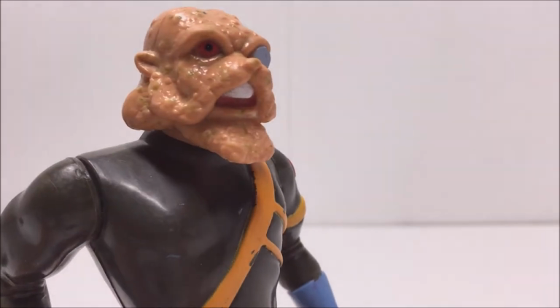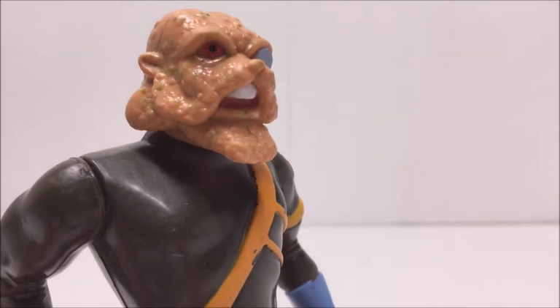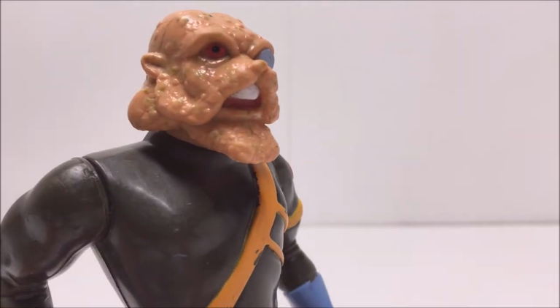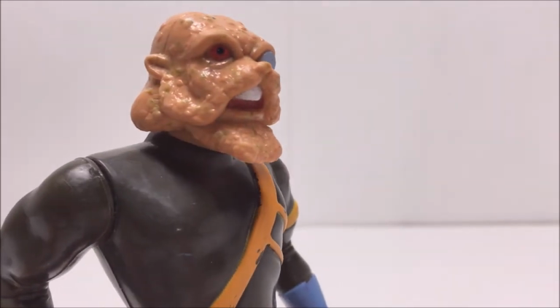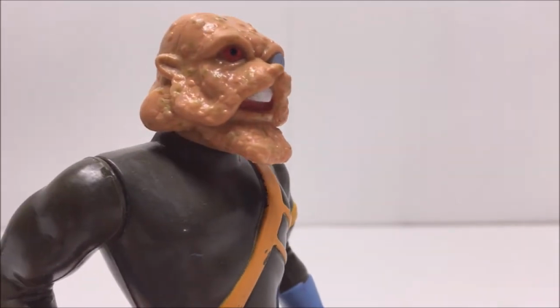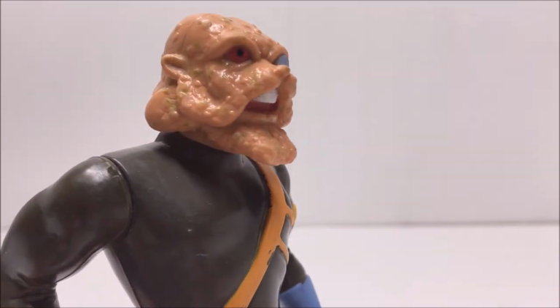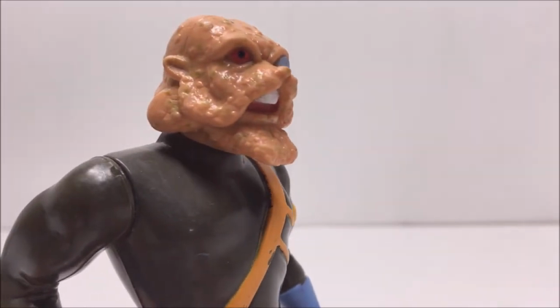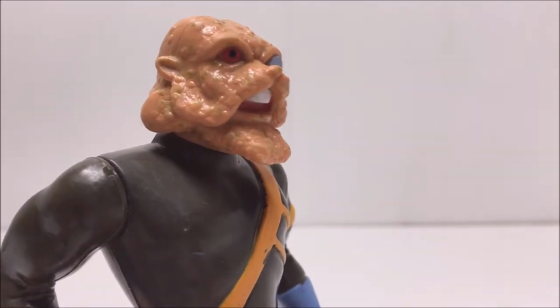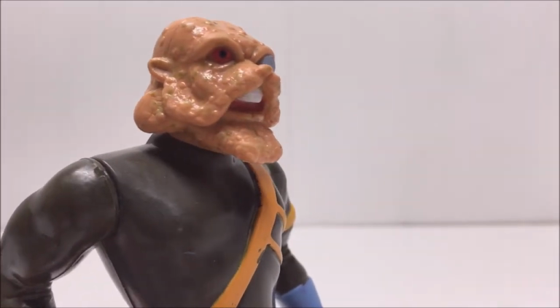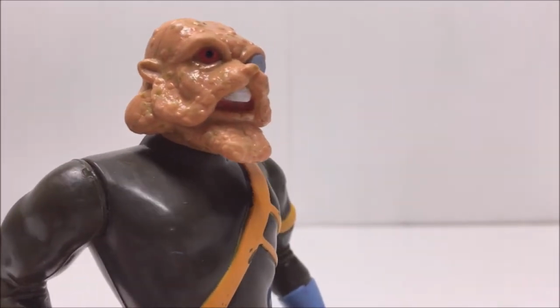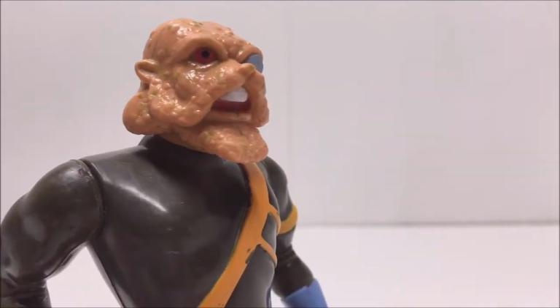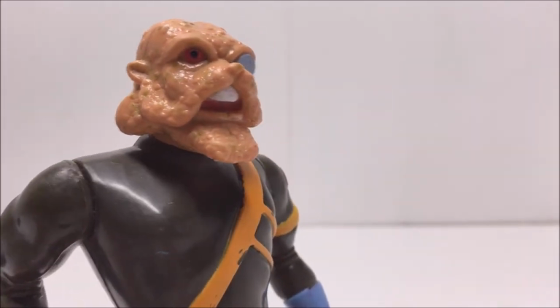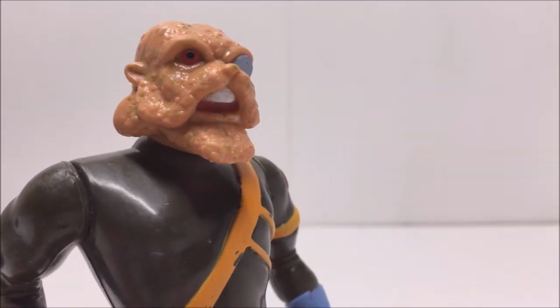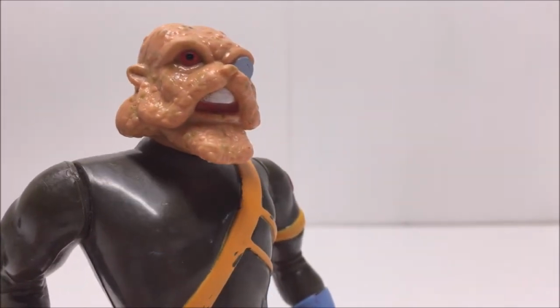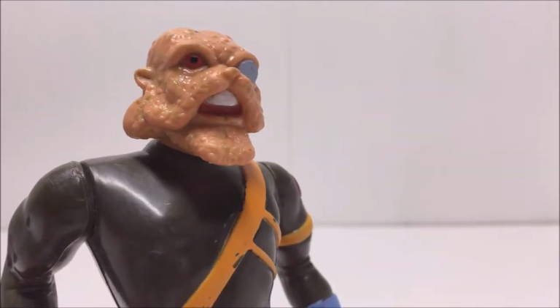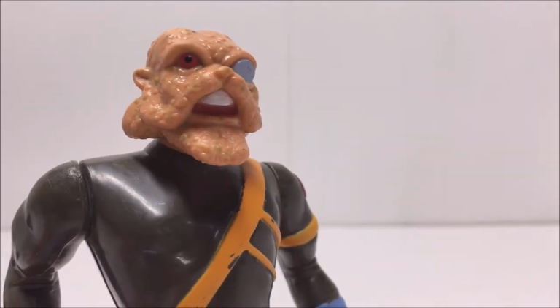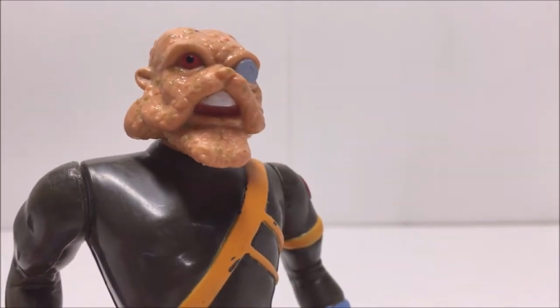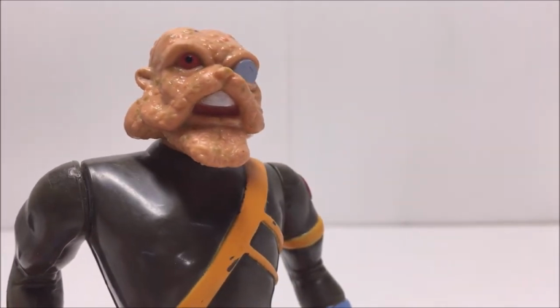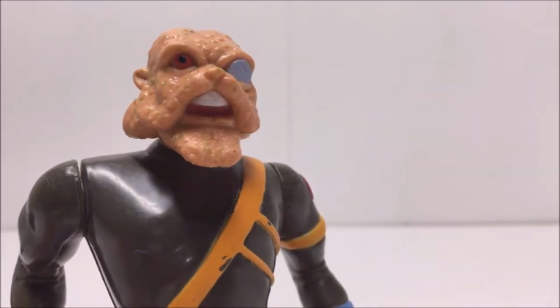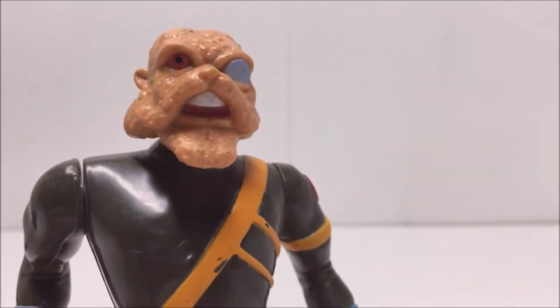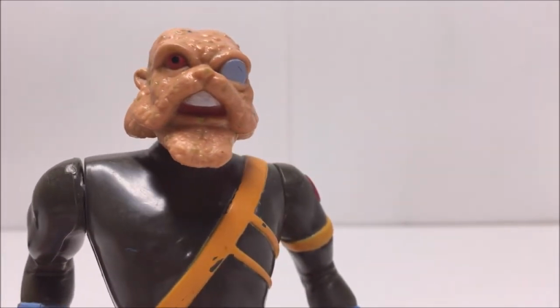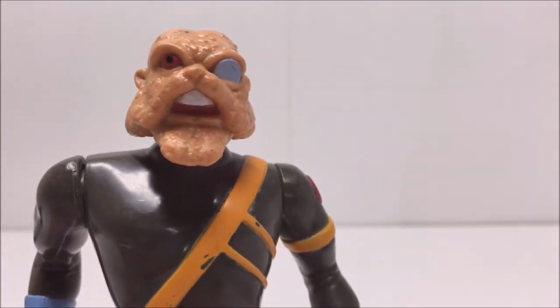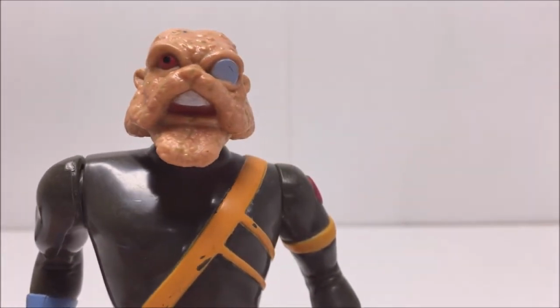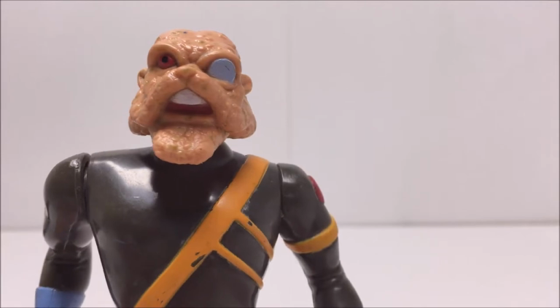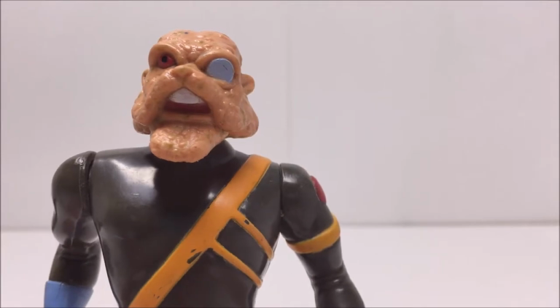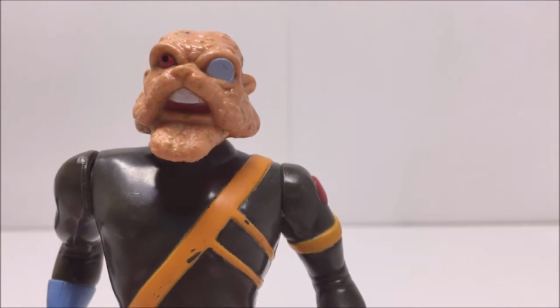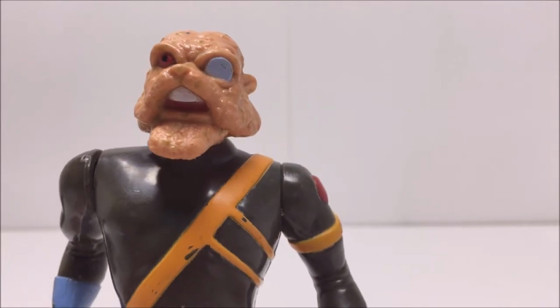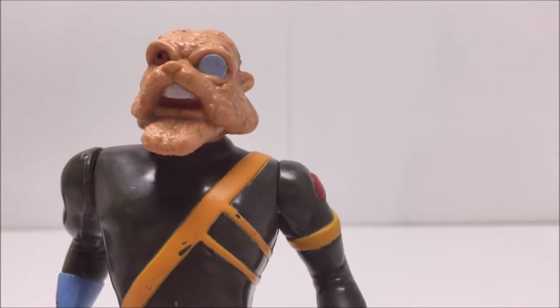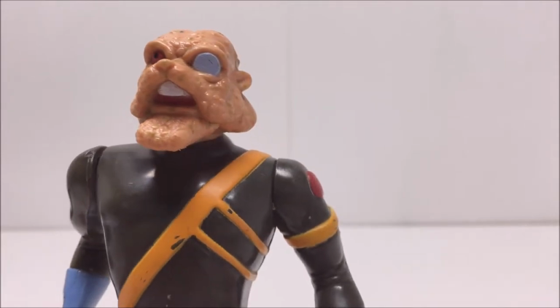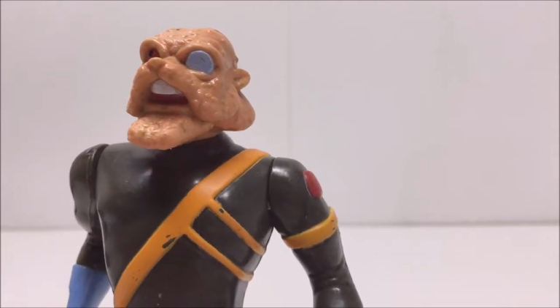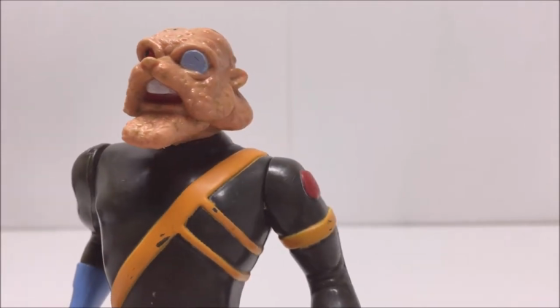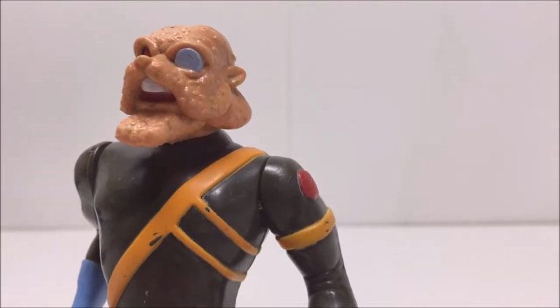Captain Shiner was an interesting character when he showed up on the original cartoon, so I'm glad he got an interesting figure to match.